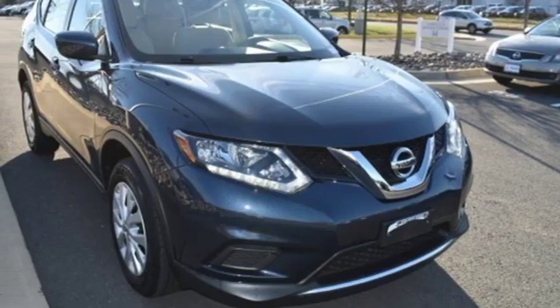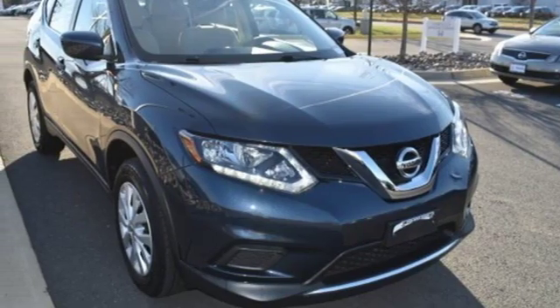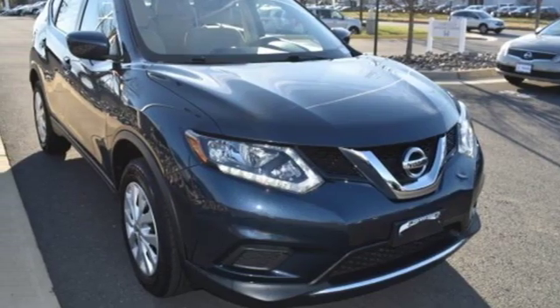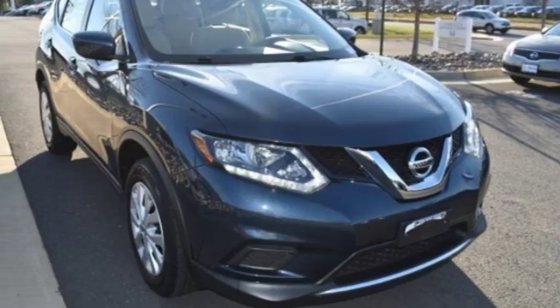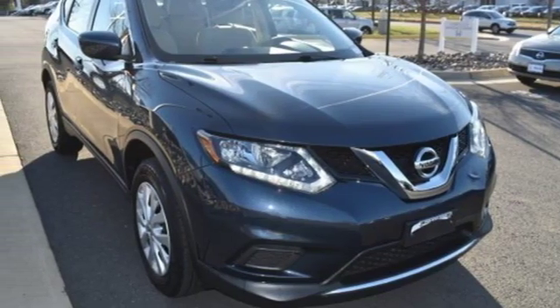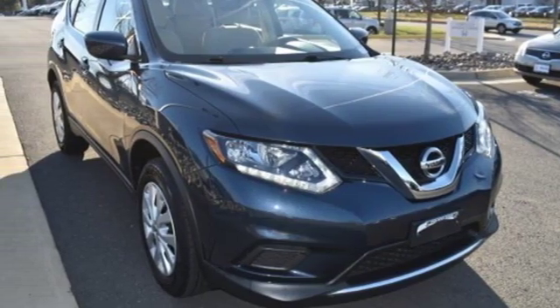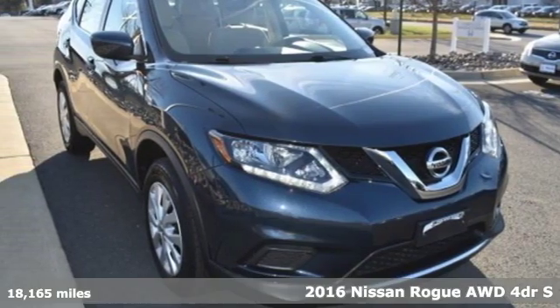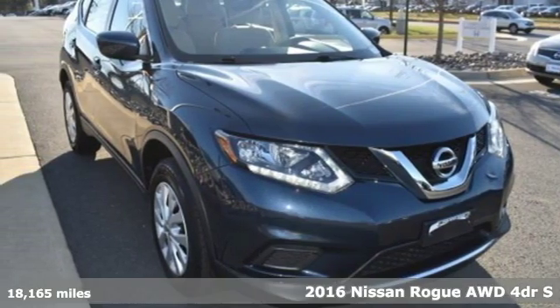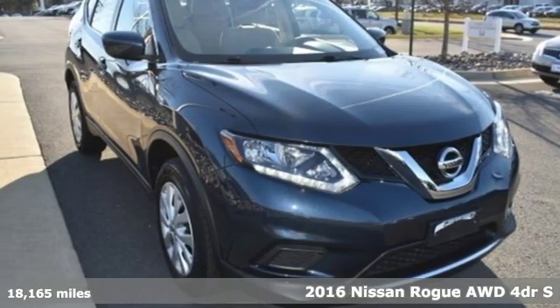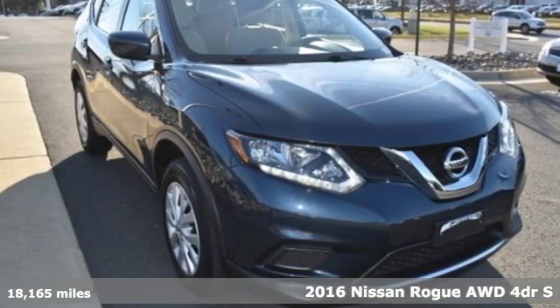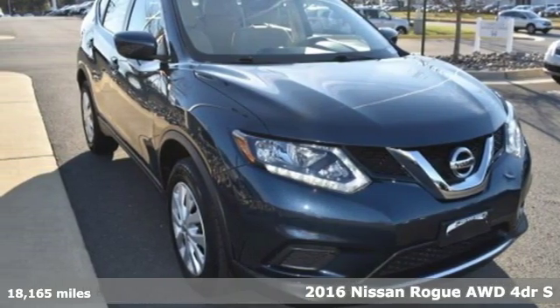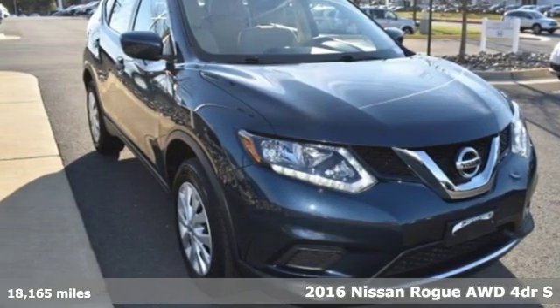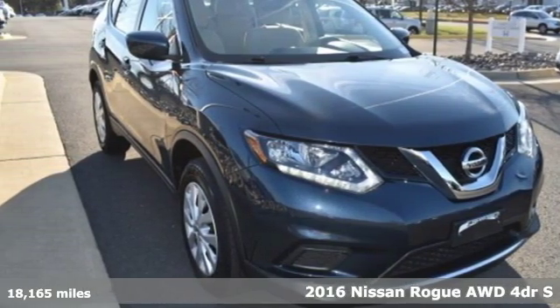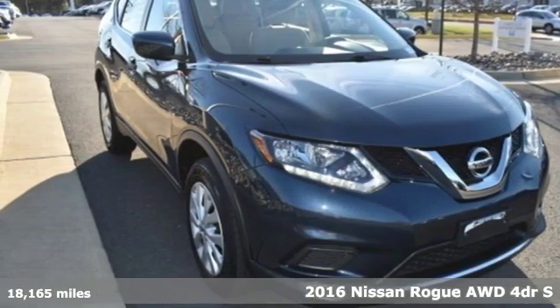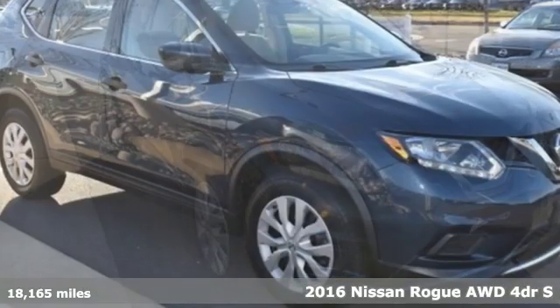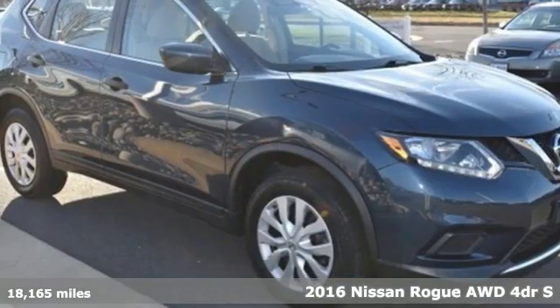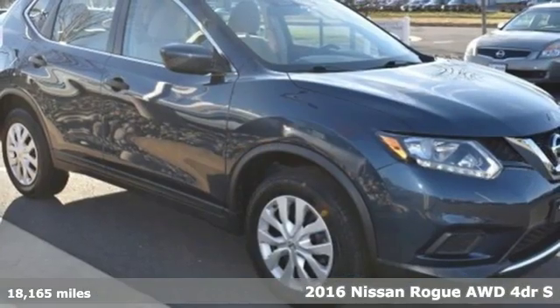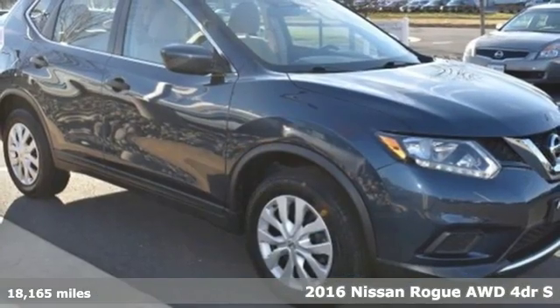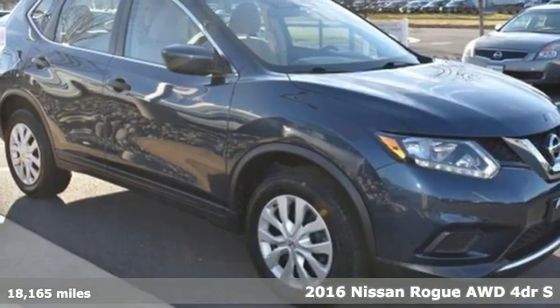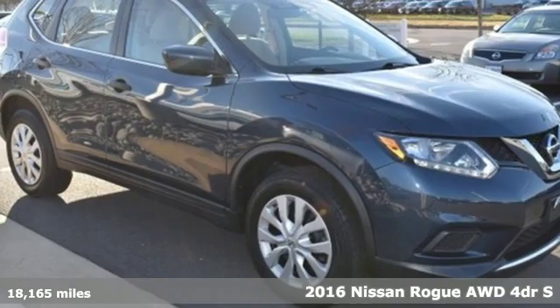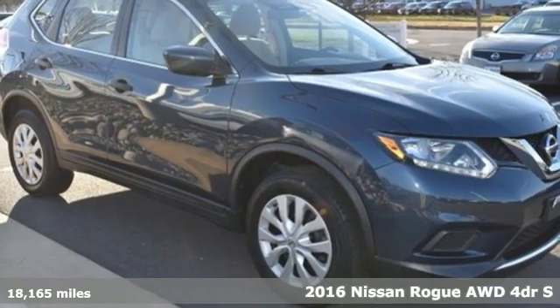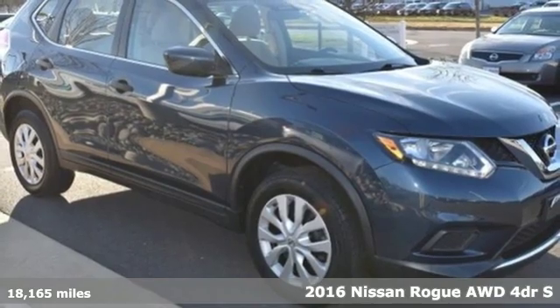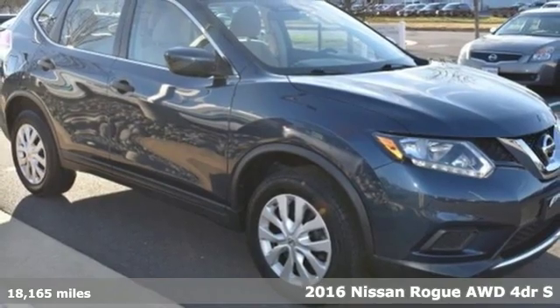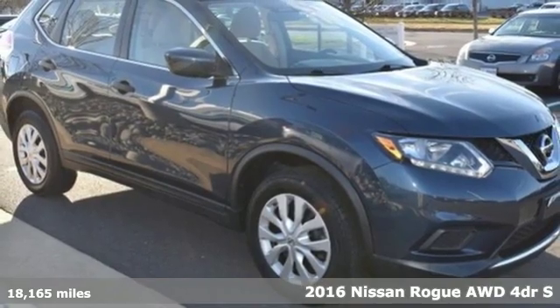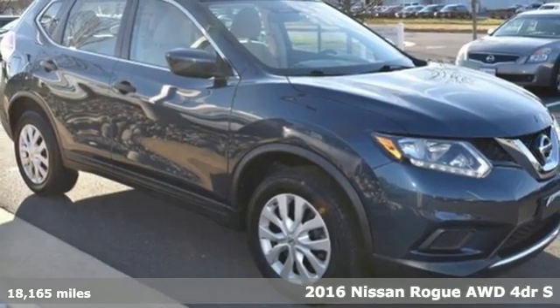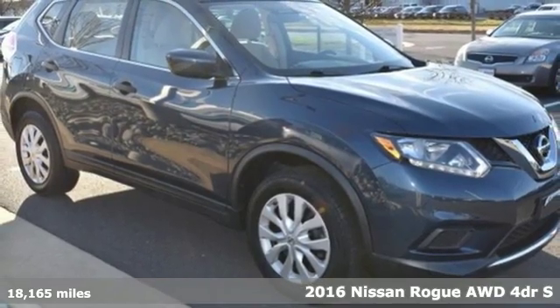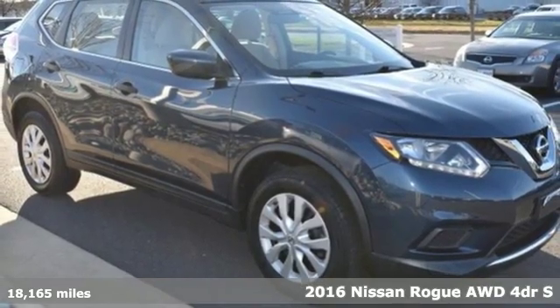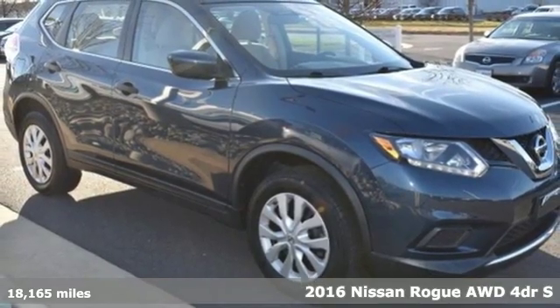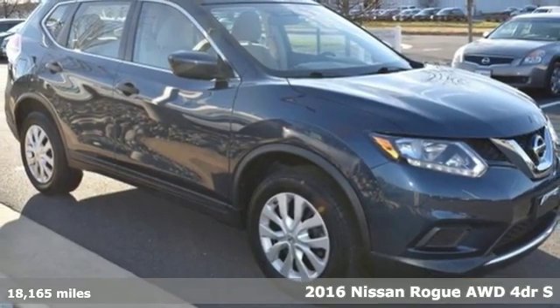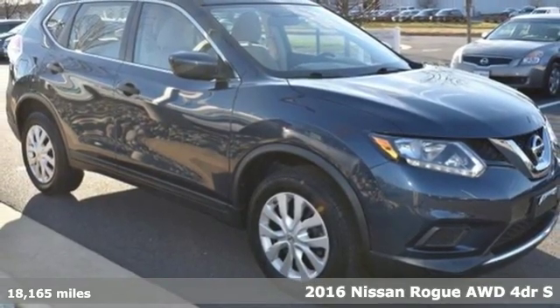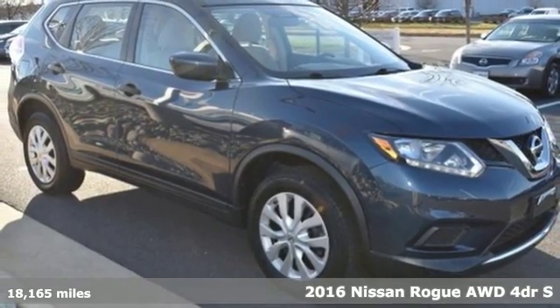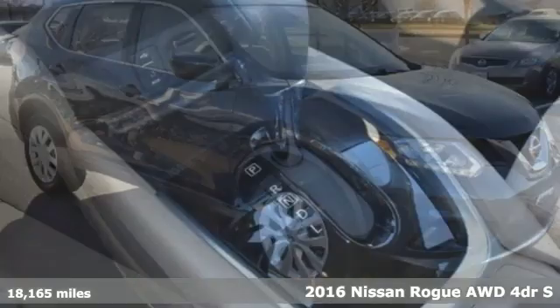Here's a 2016 Nissan Rogue. Nissan excites the senses, so you can enjoy the journey.